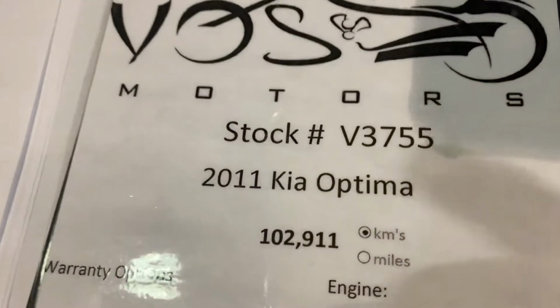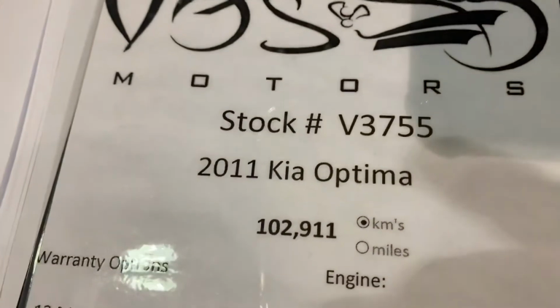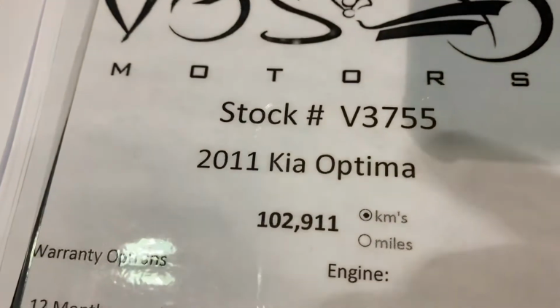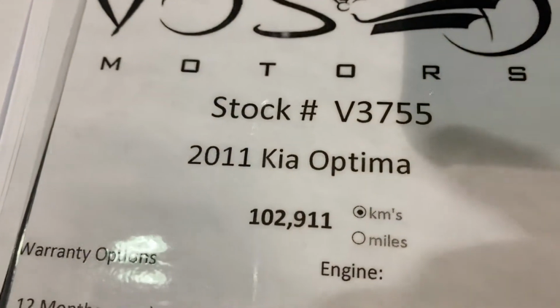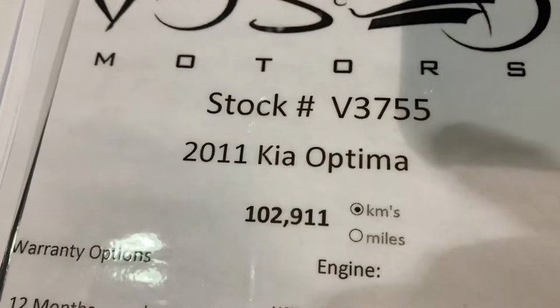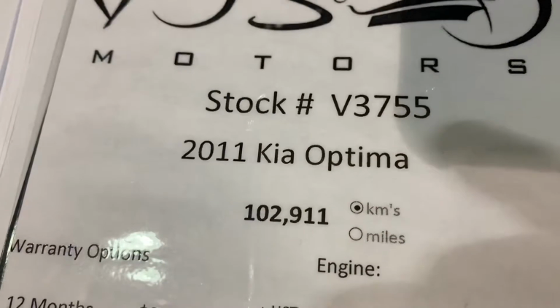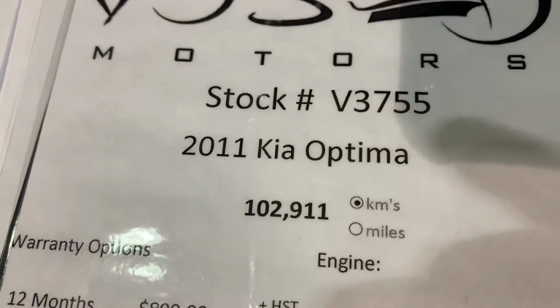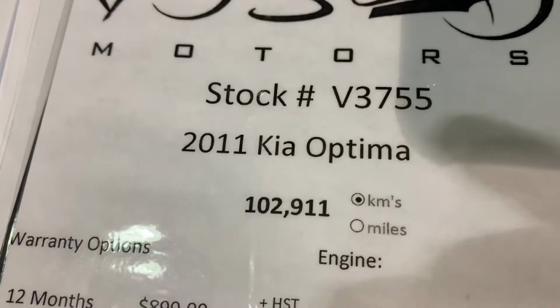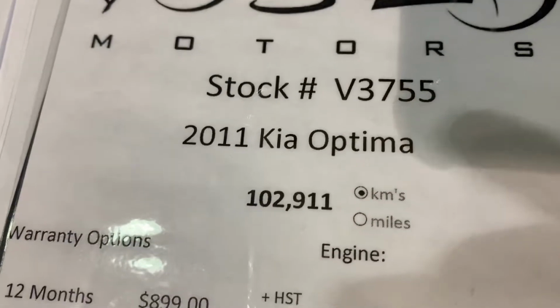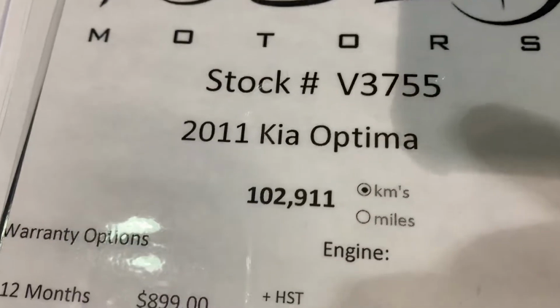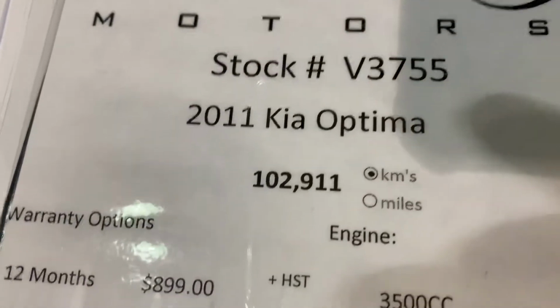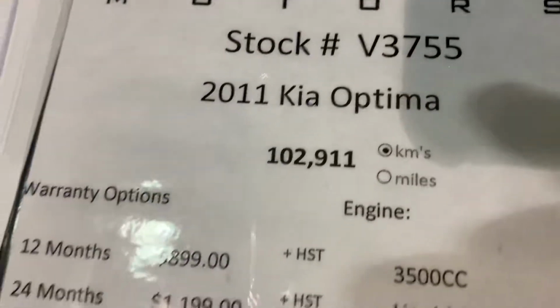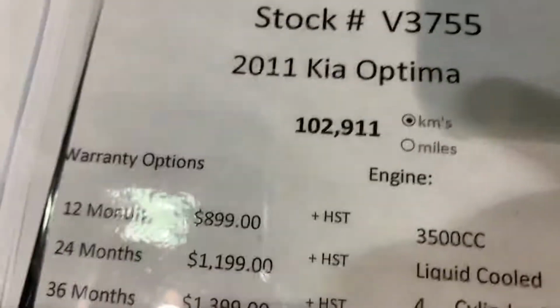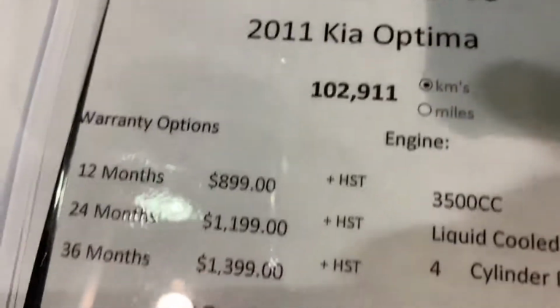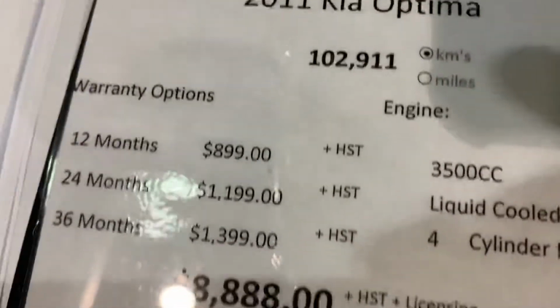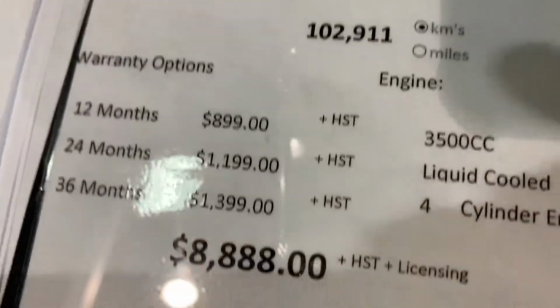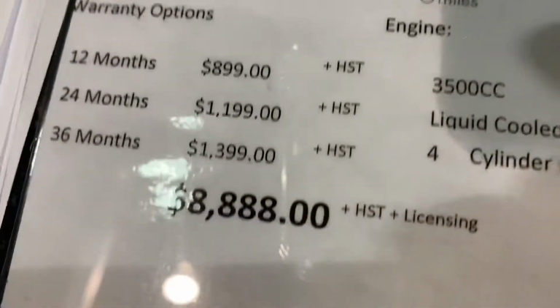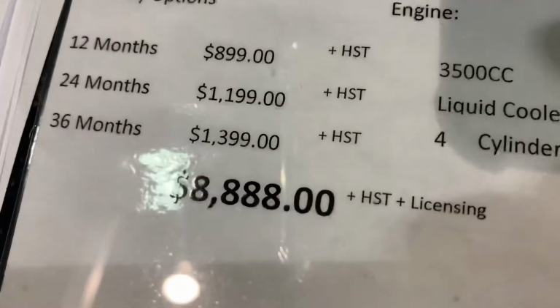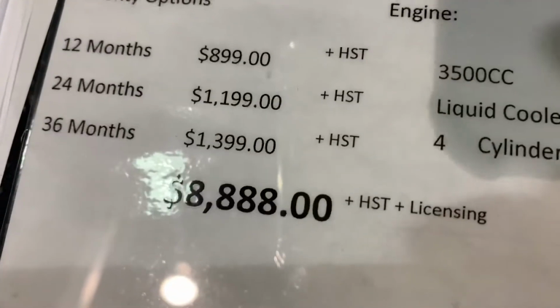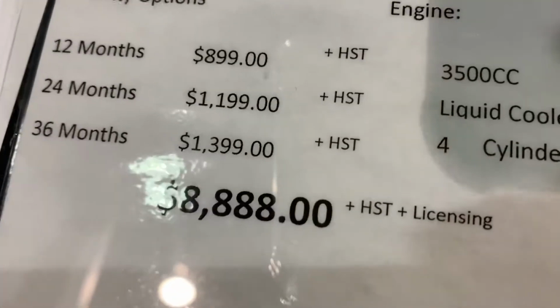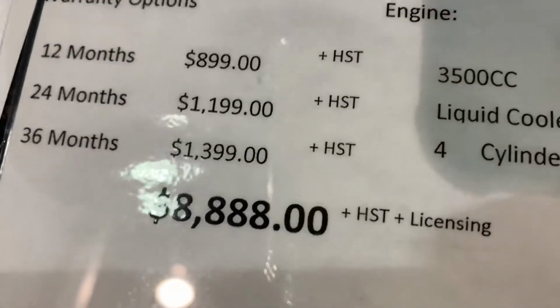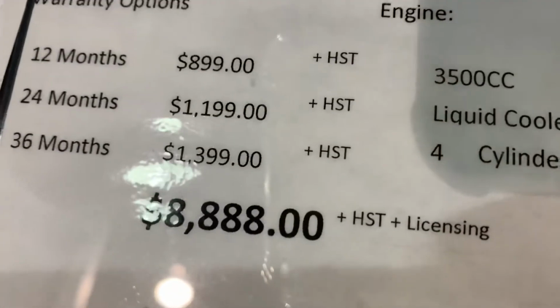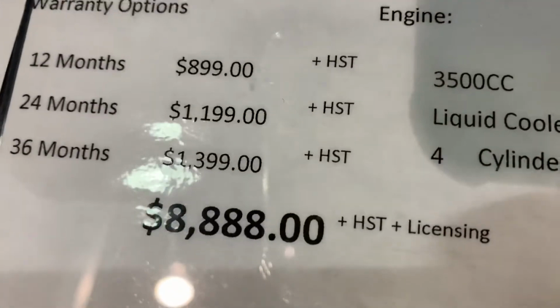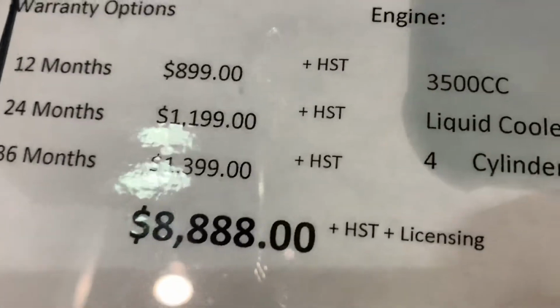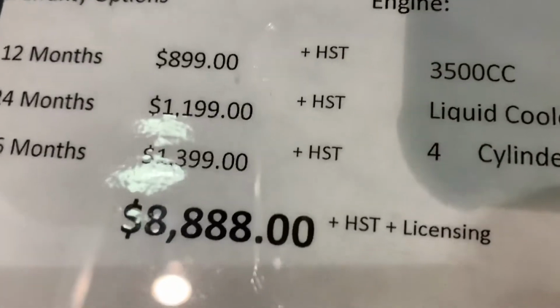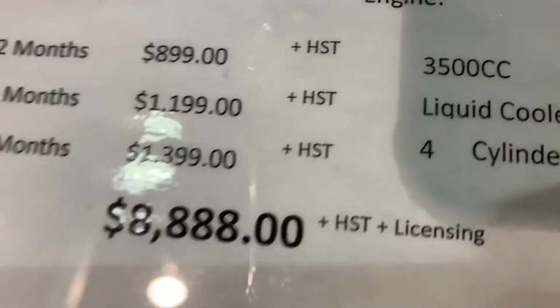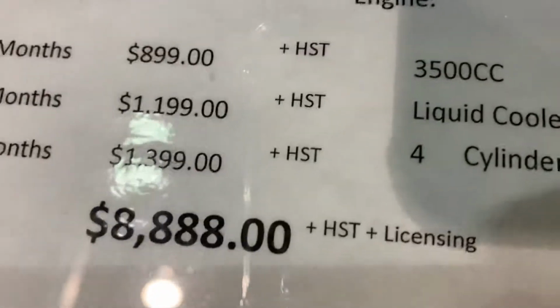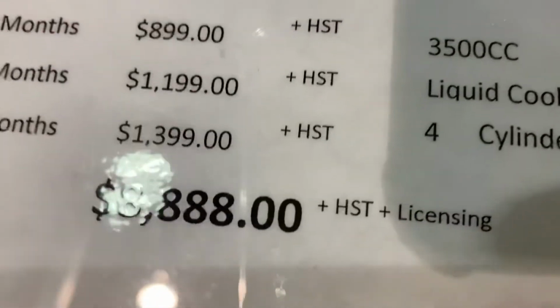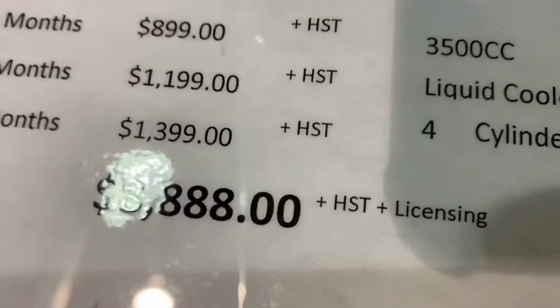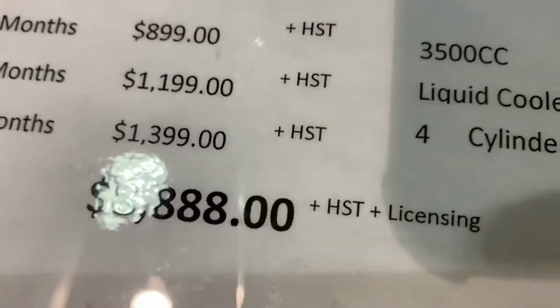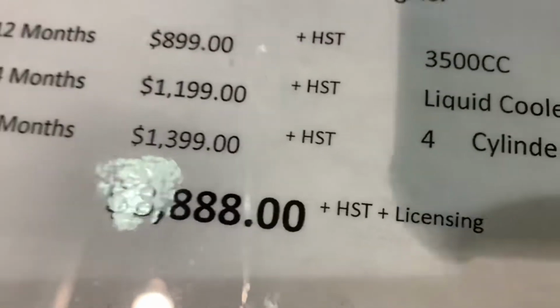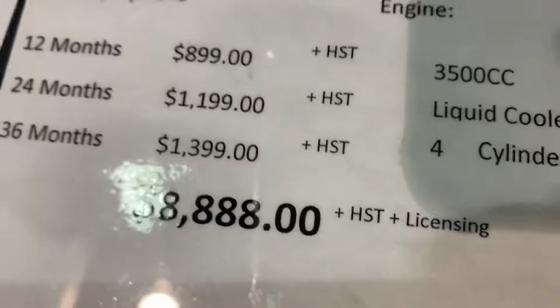One owner, 111 kilometers, and the price is OAD, OAD plus HST and license.